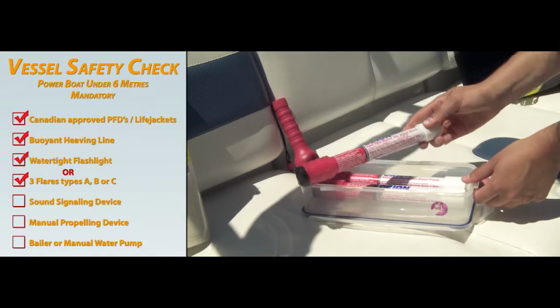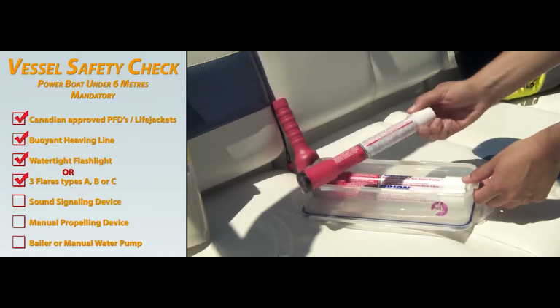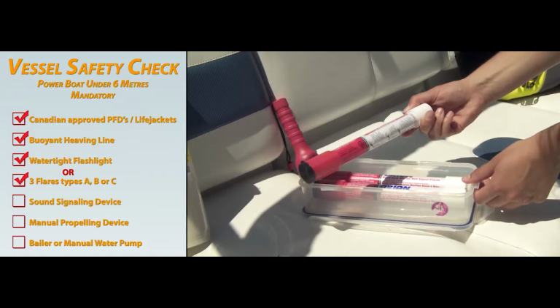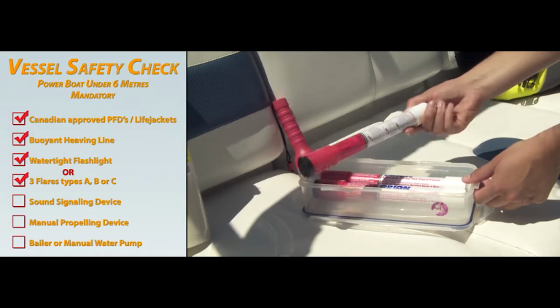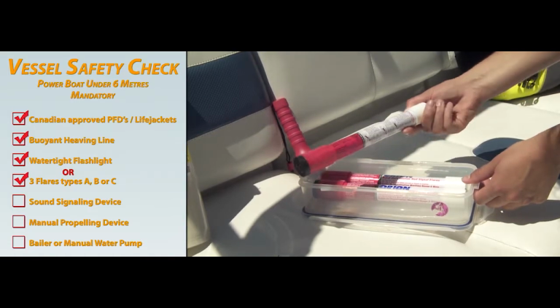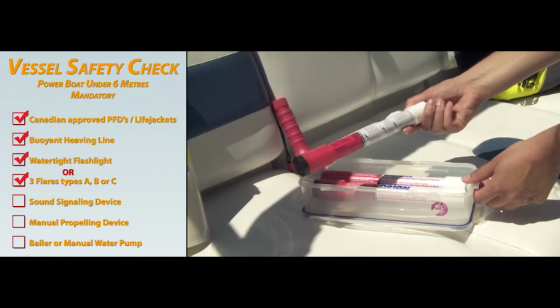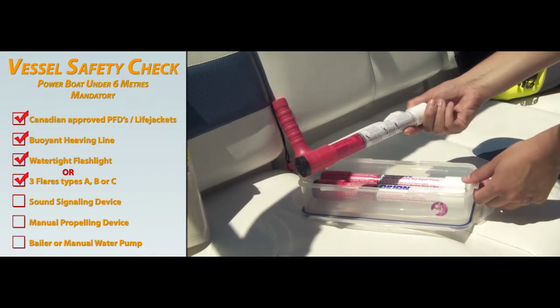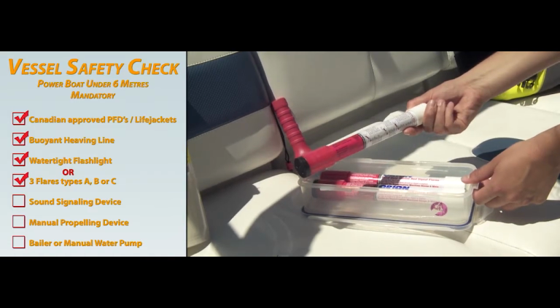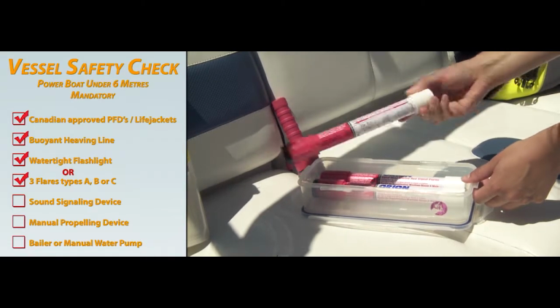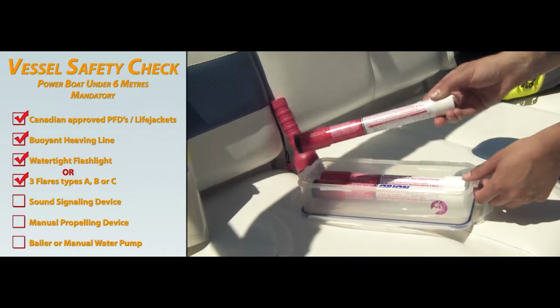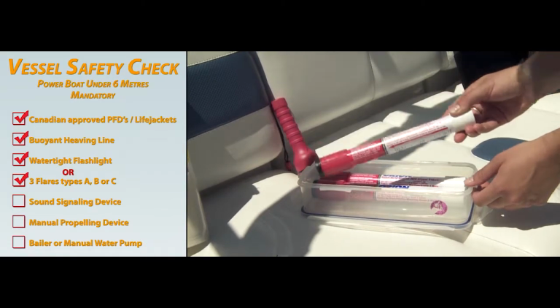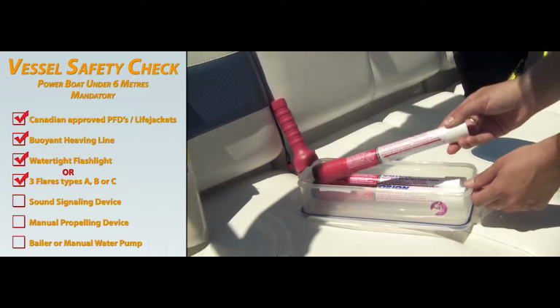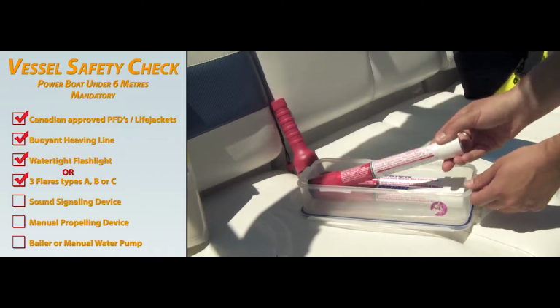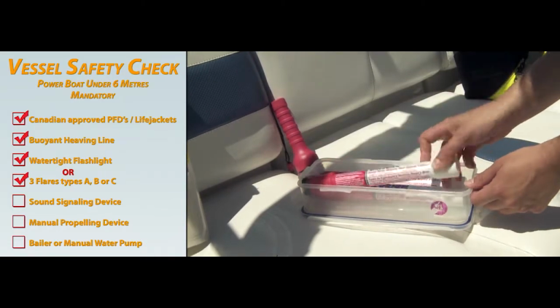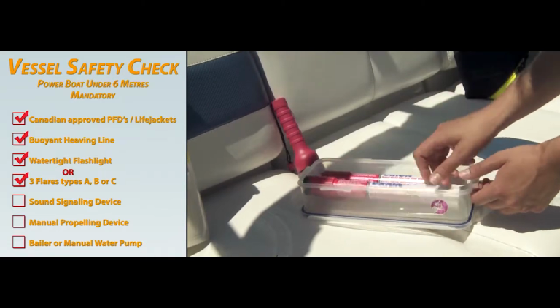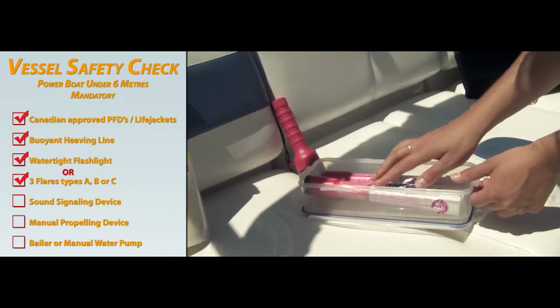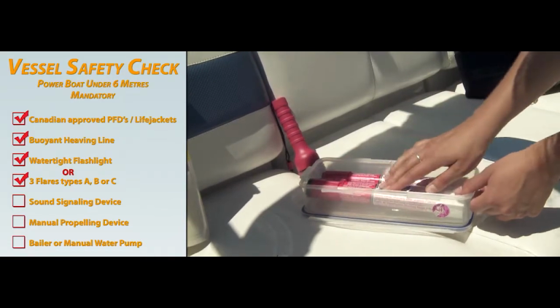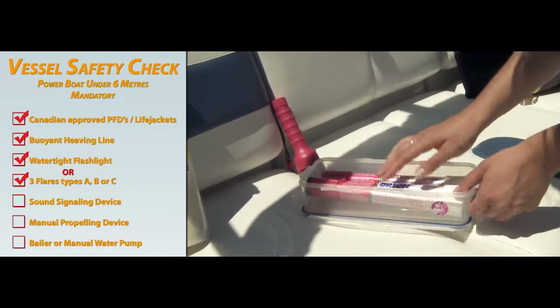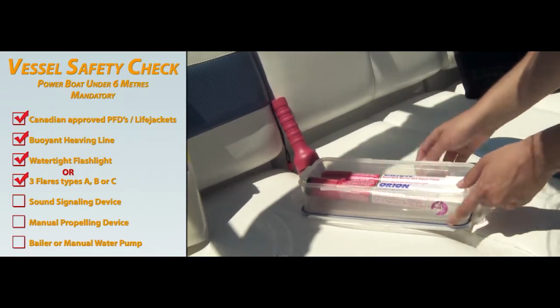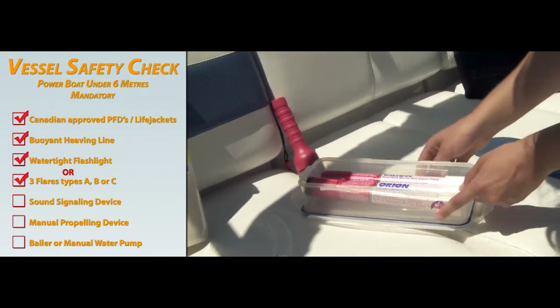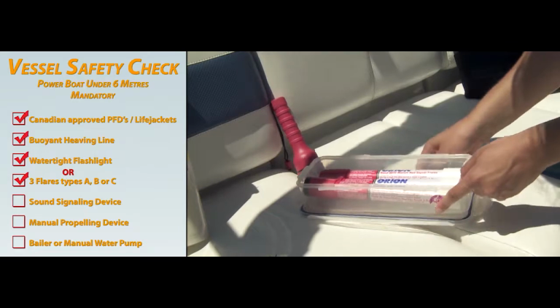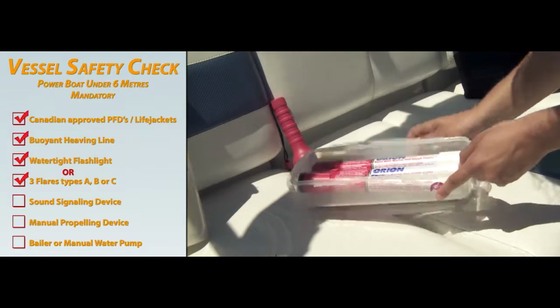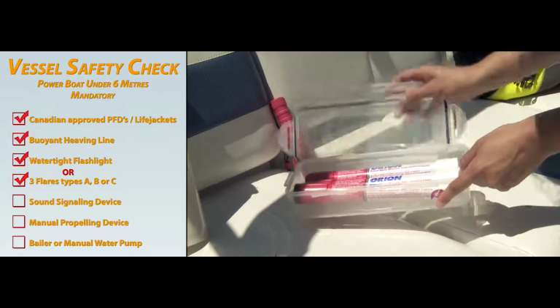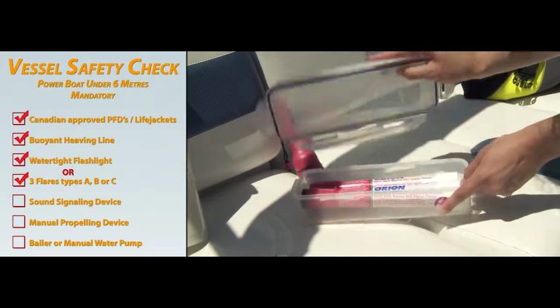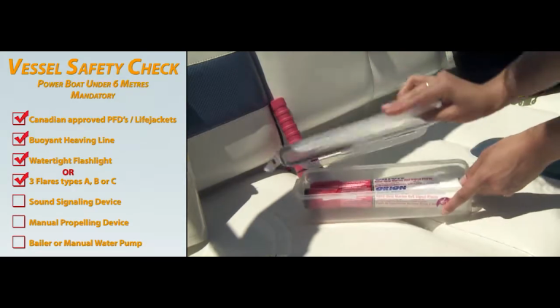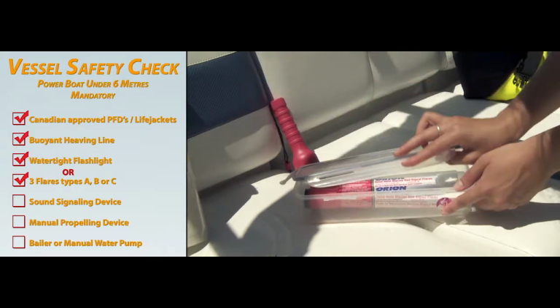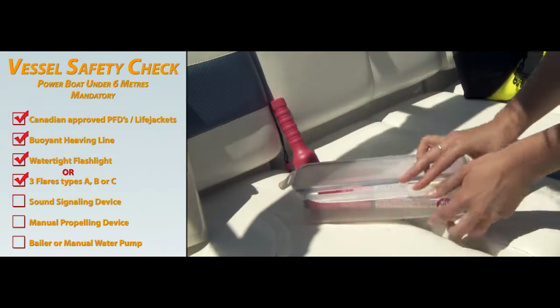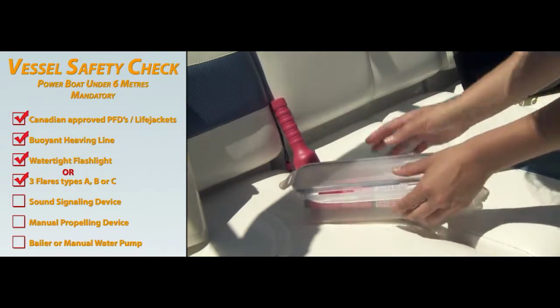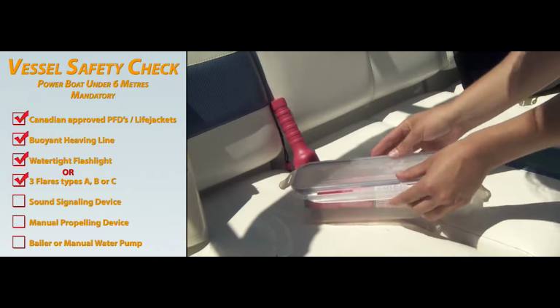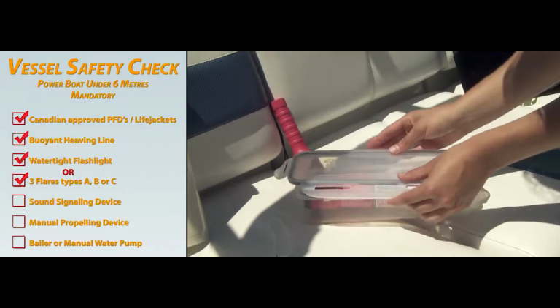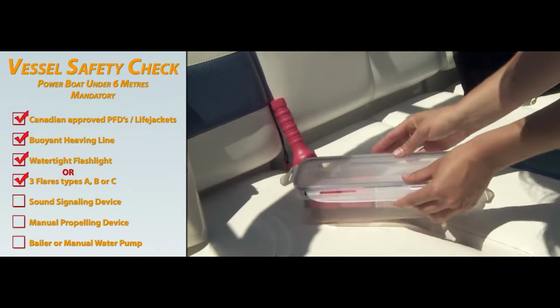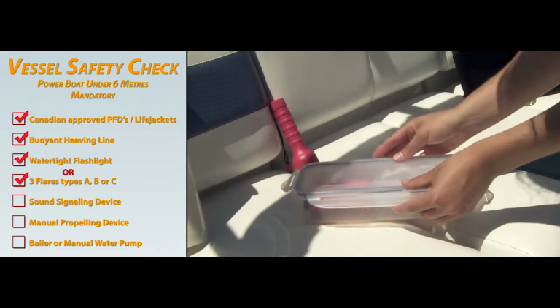Inspect your flares to ensure they've not reached their four-year expiration date and make sure to store them in a dry, safe place.